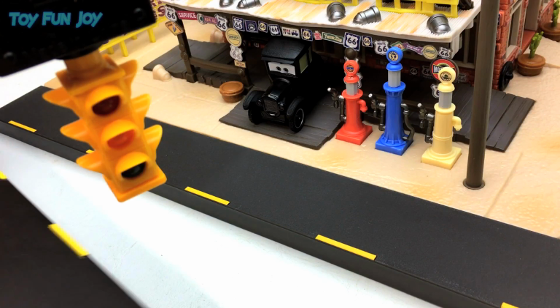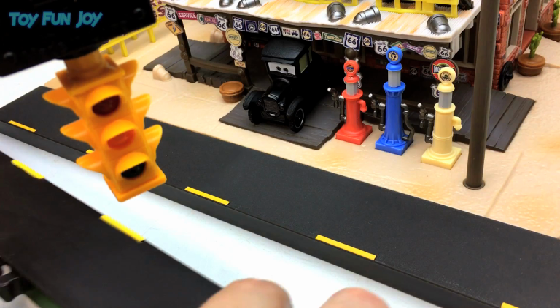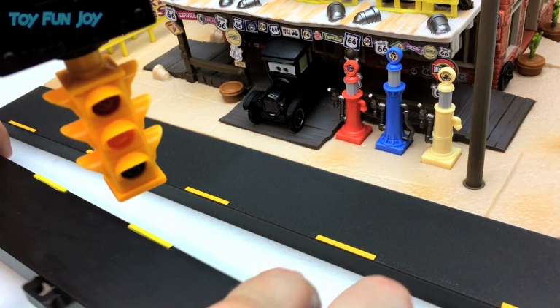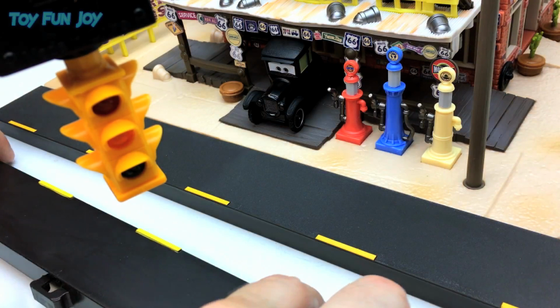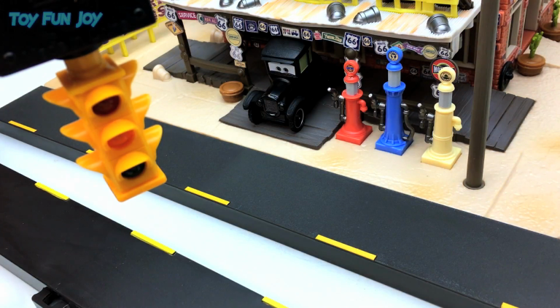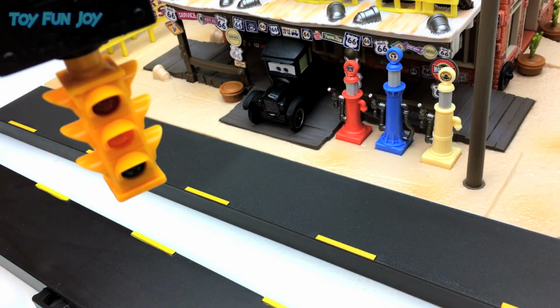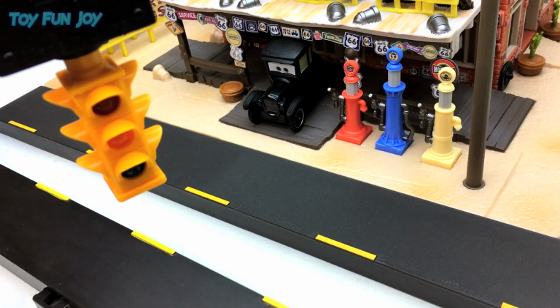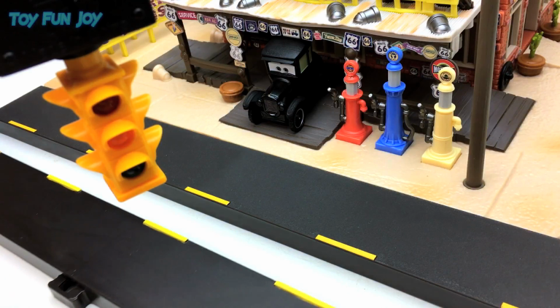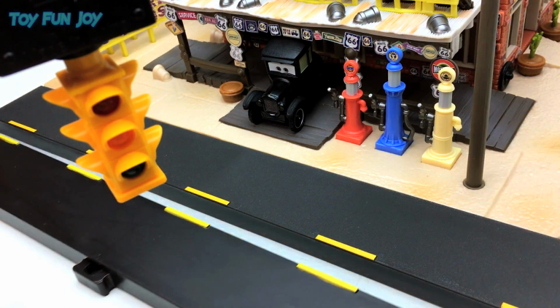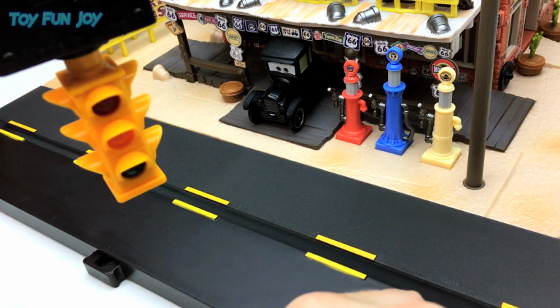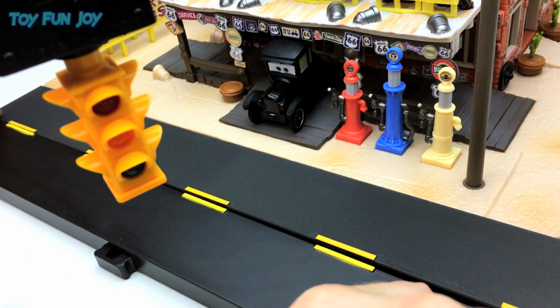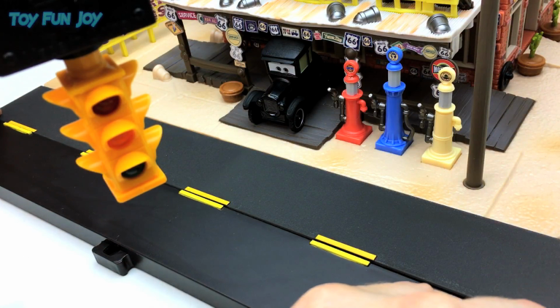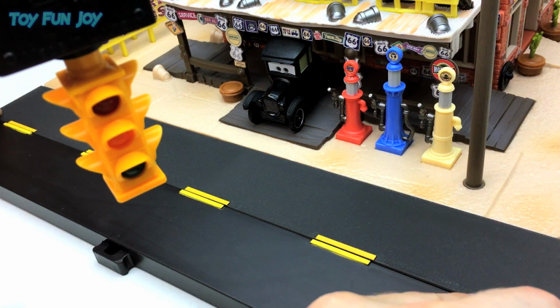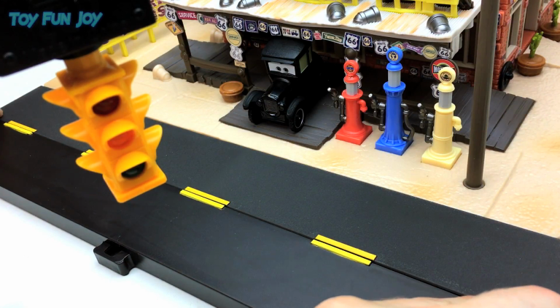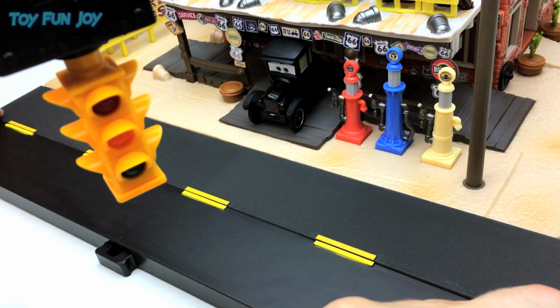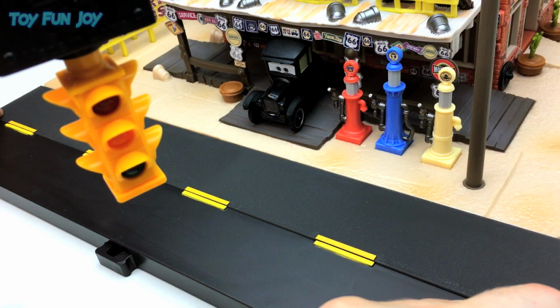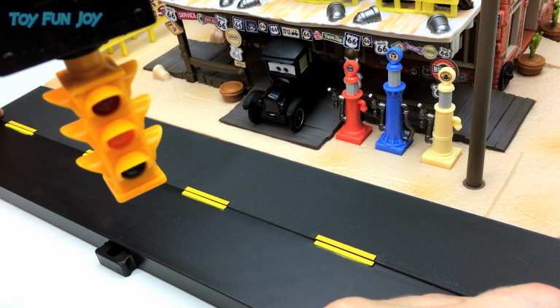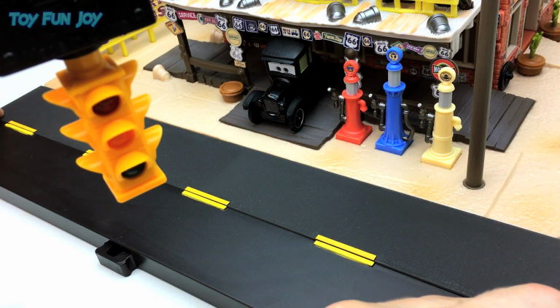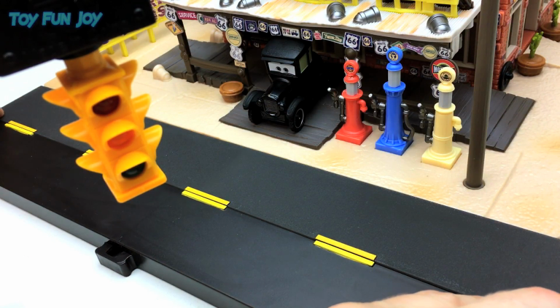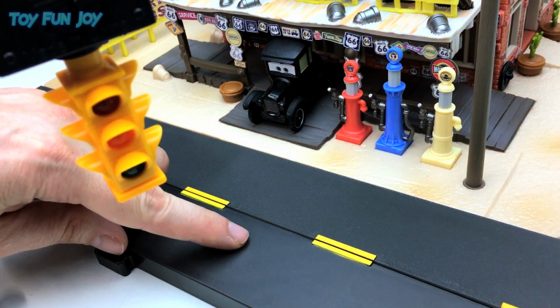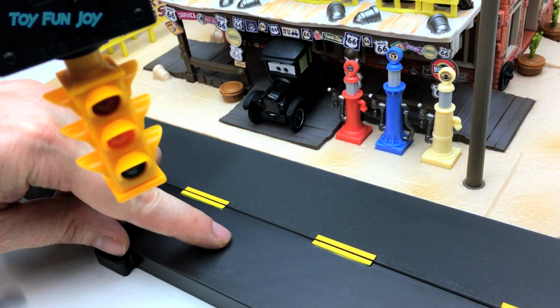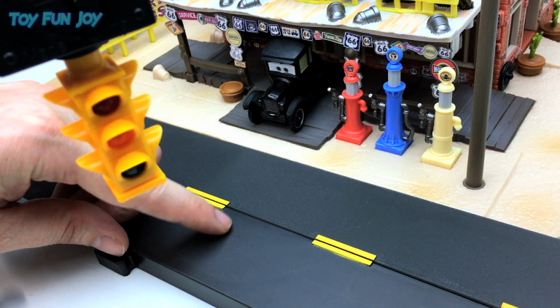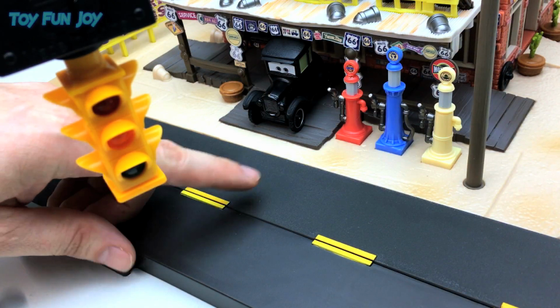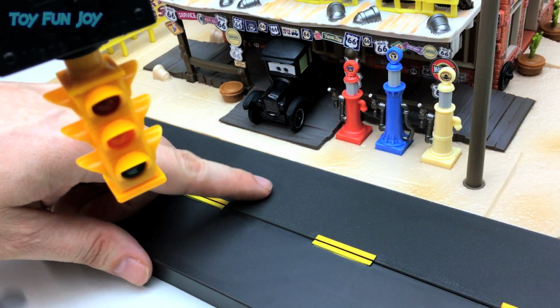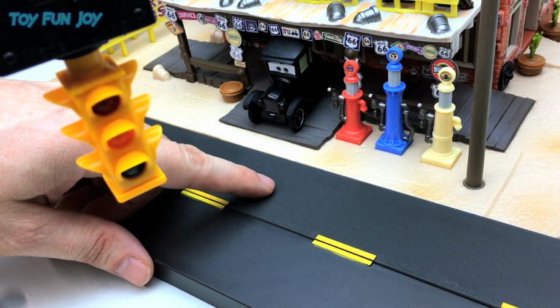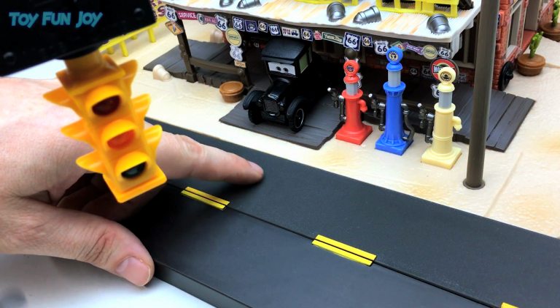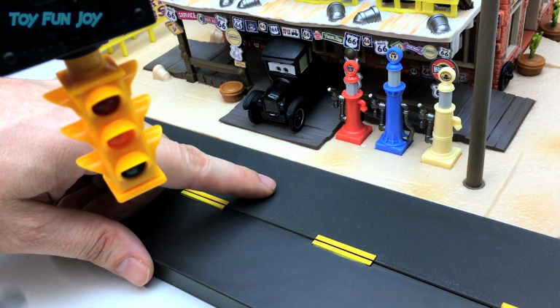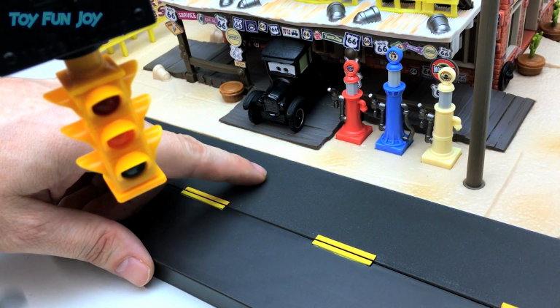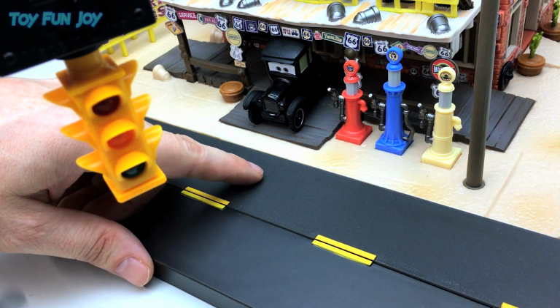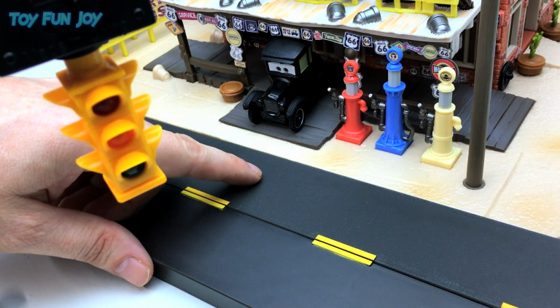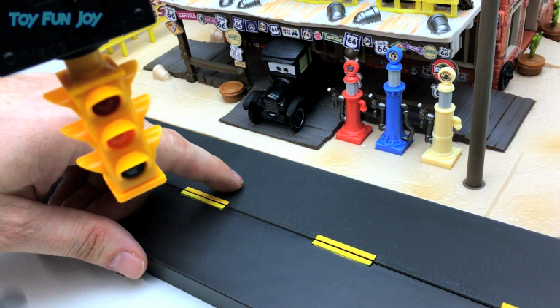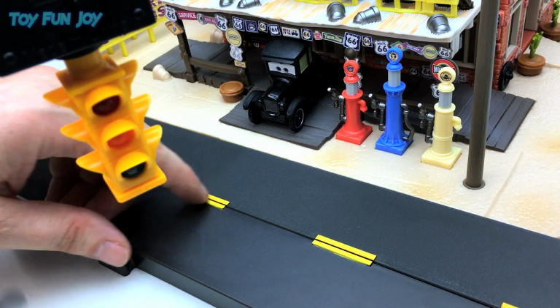Here's the road from the Mater Tow Yard set. As you can see, it's a little bit smoother than the new textured version.